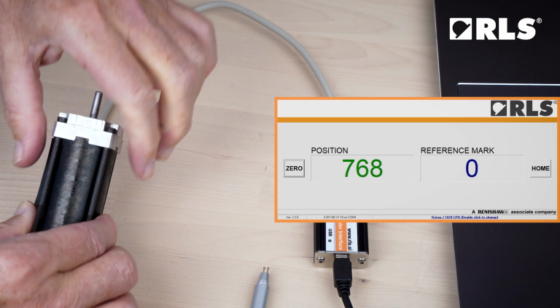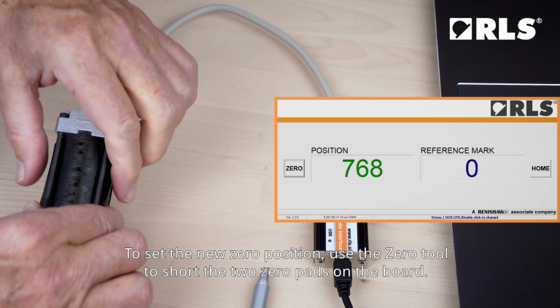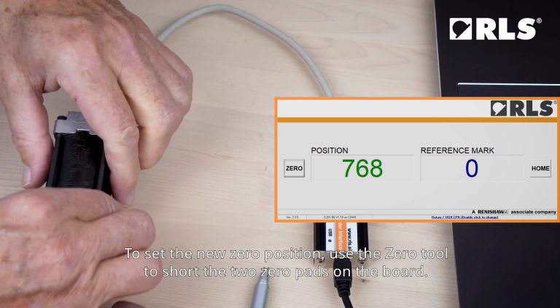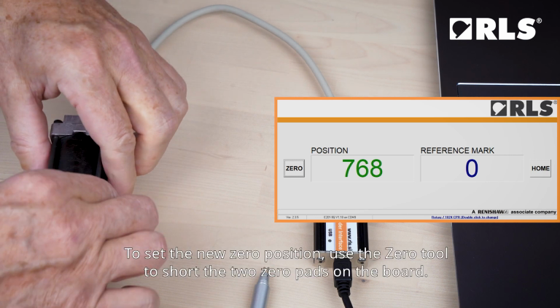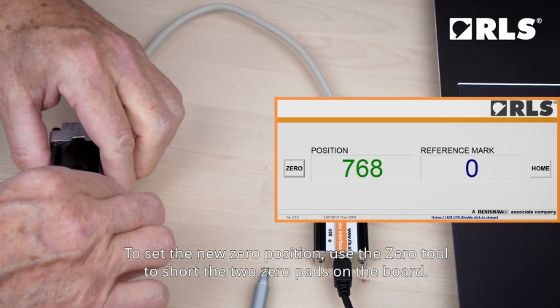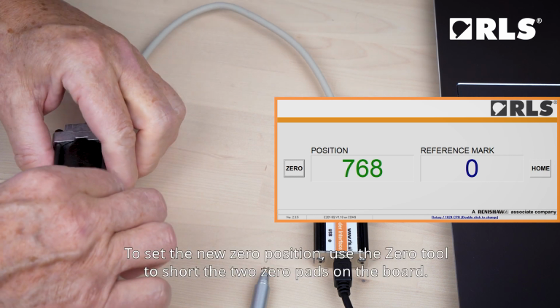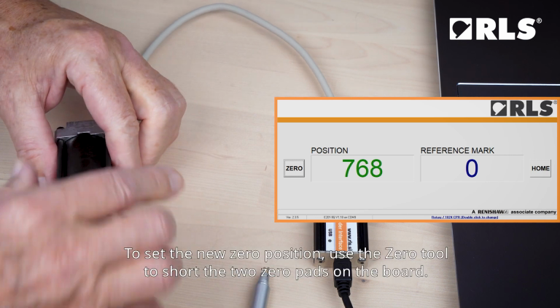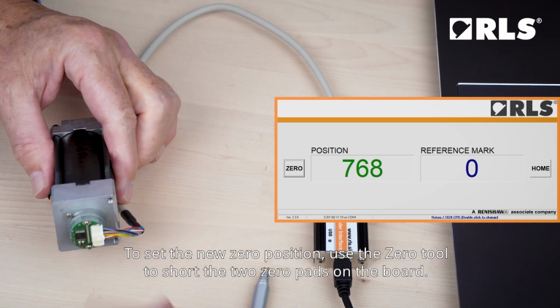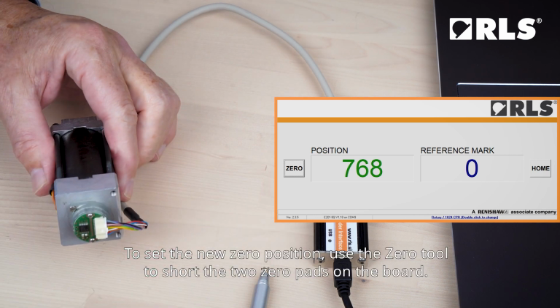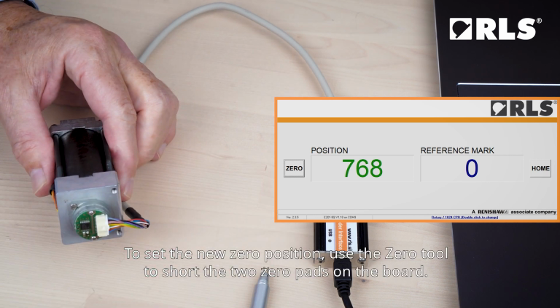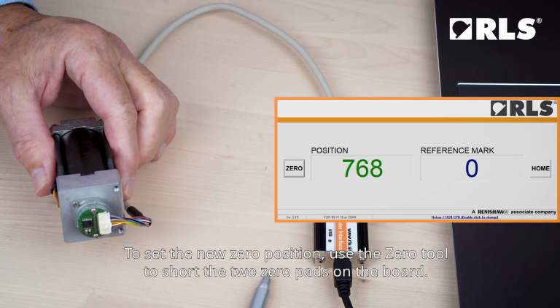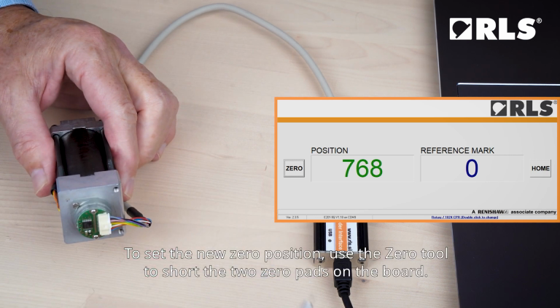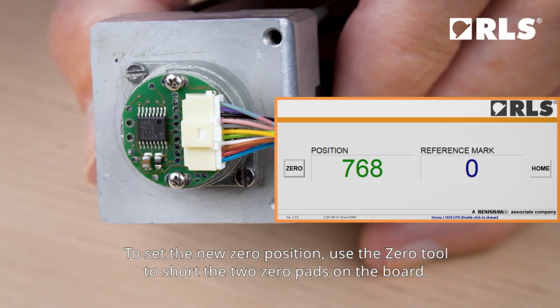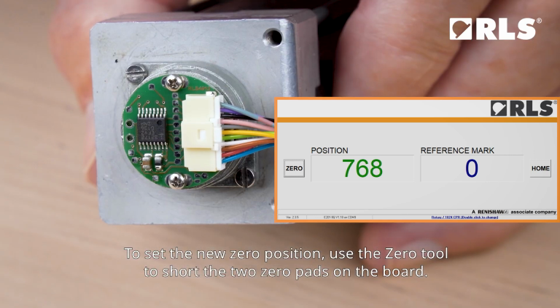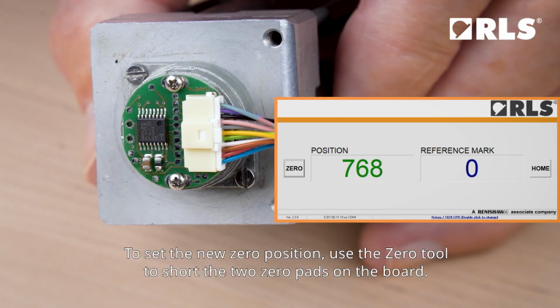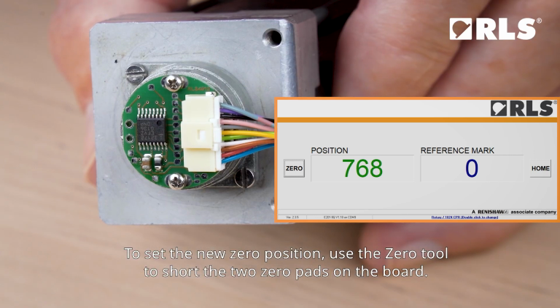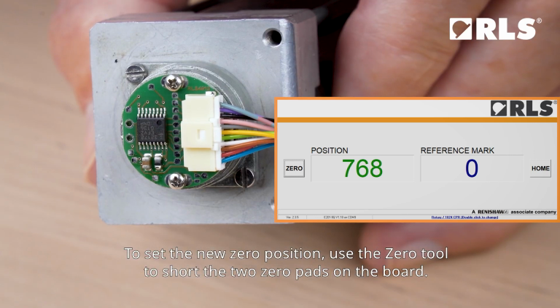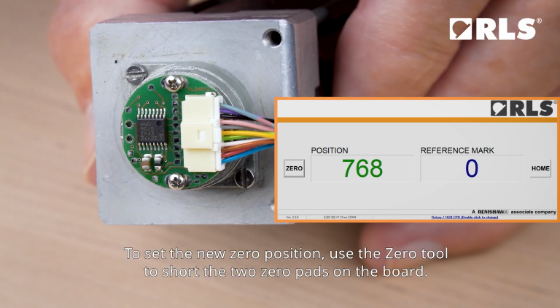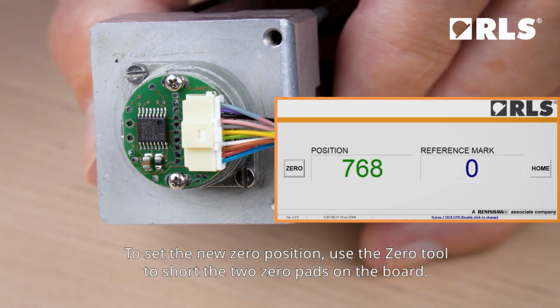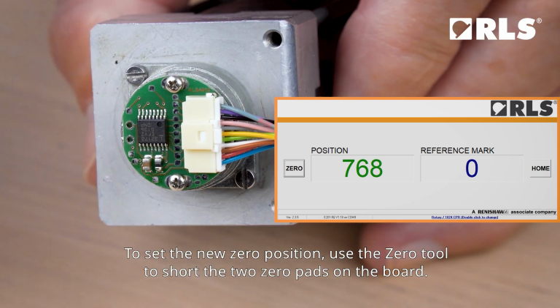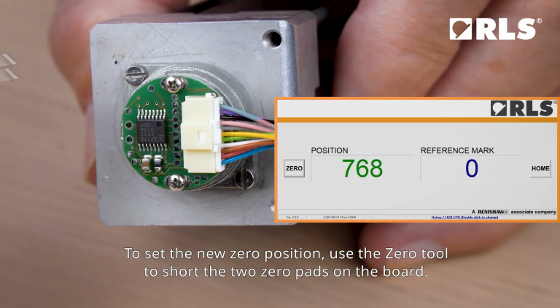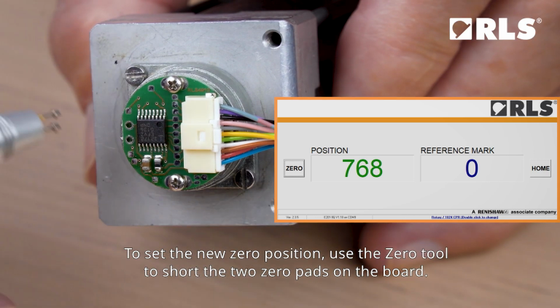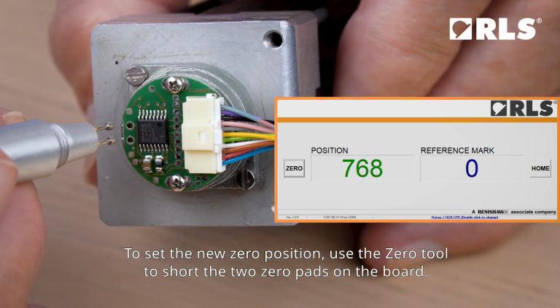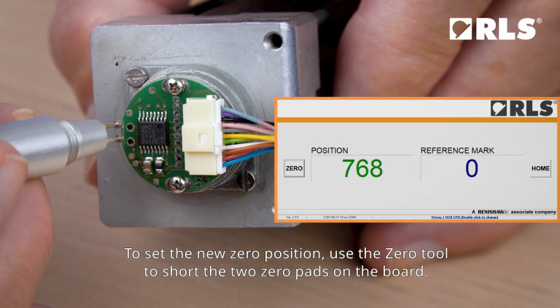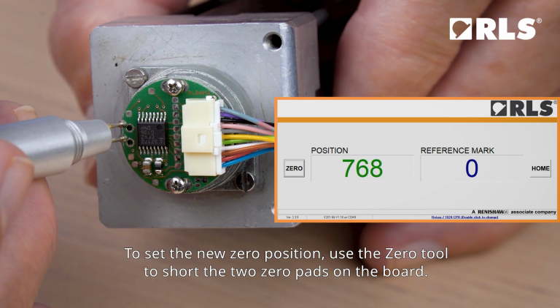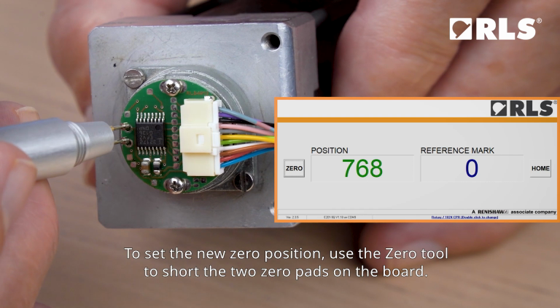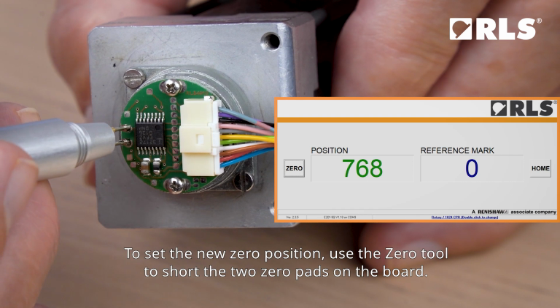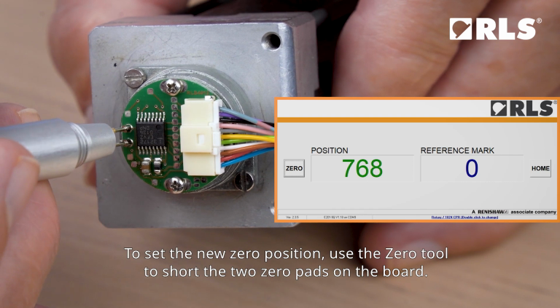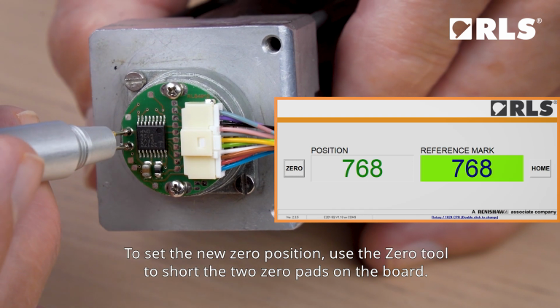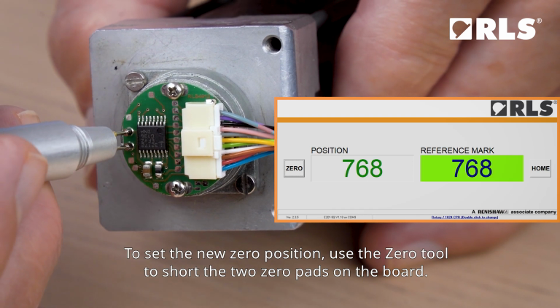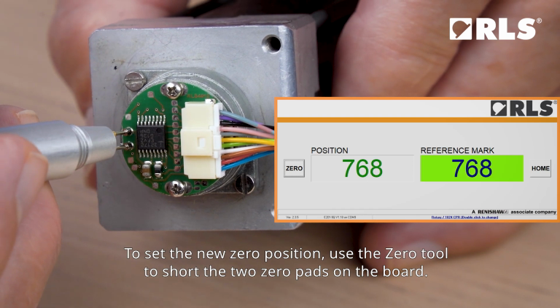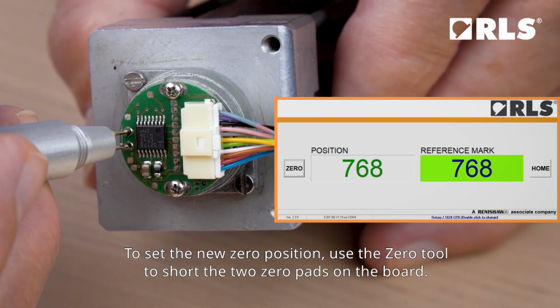To set the new zero position, use the zero tool to short the two zero pads on the board.